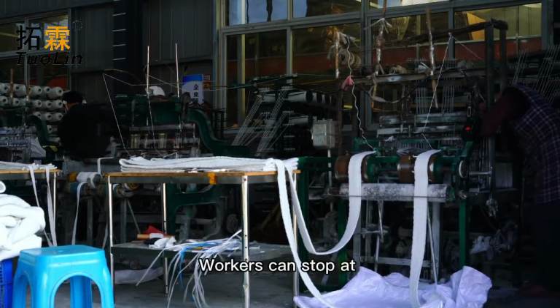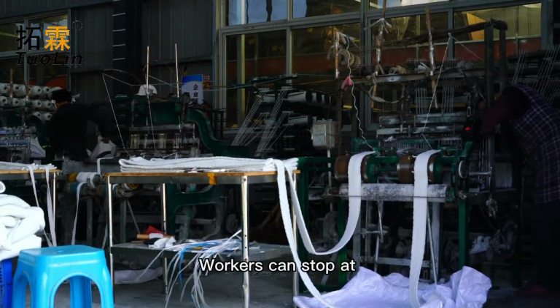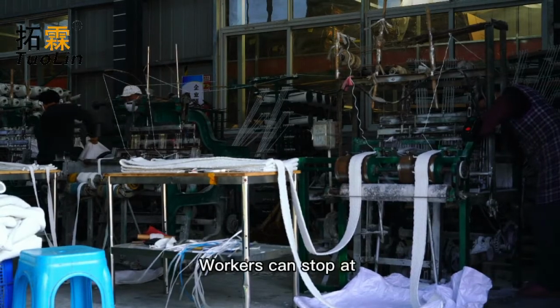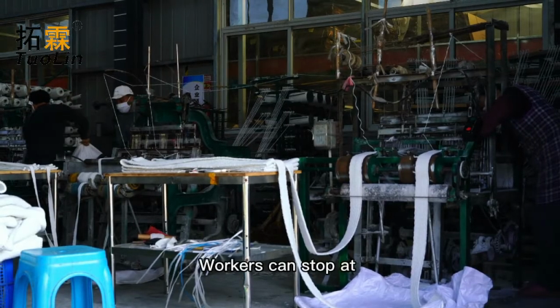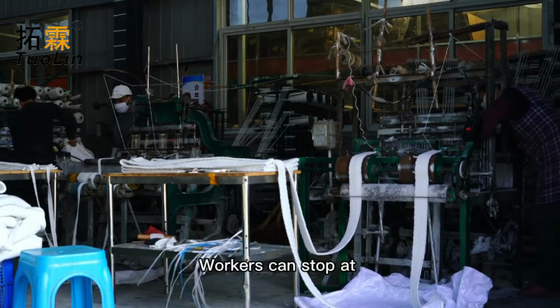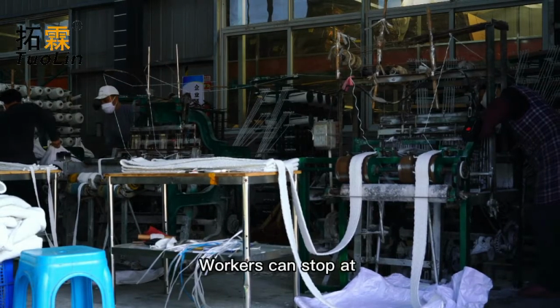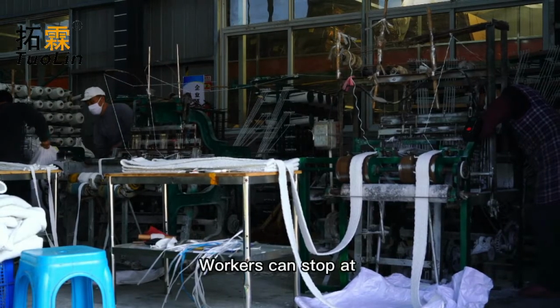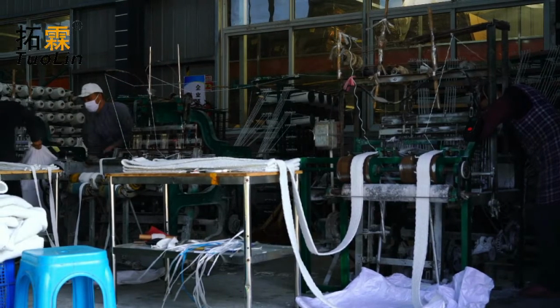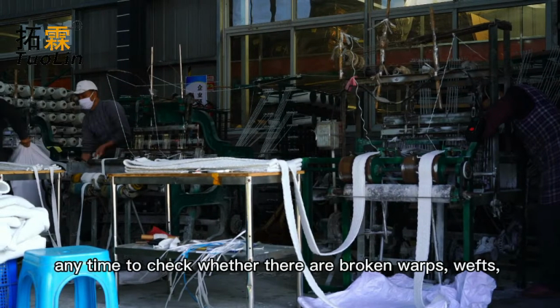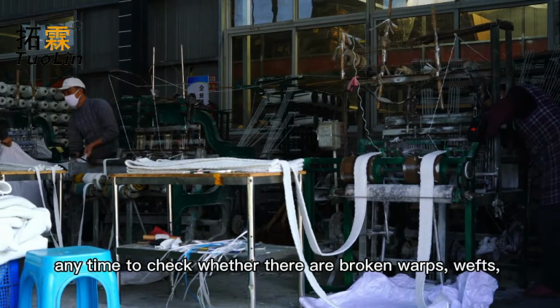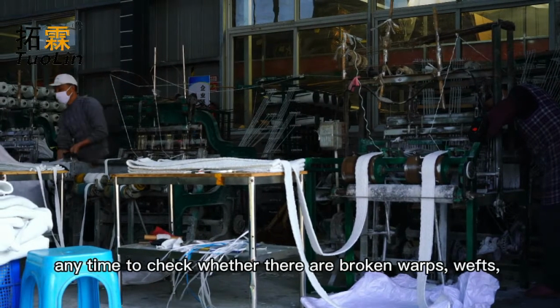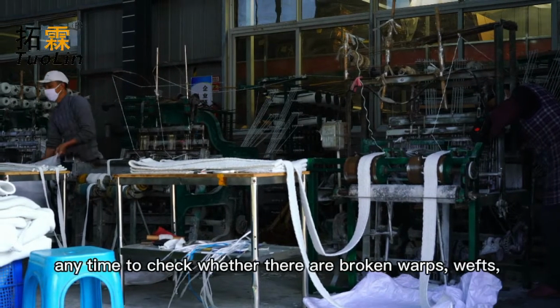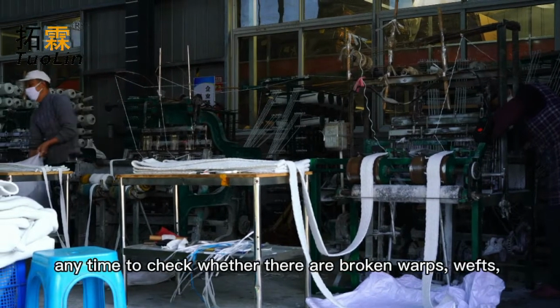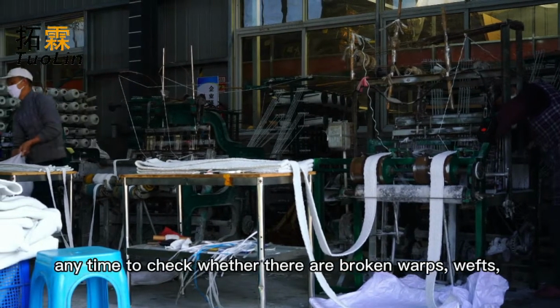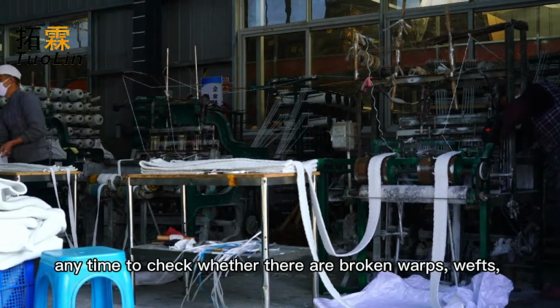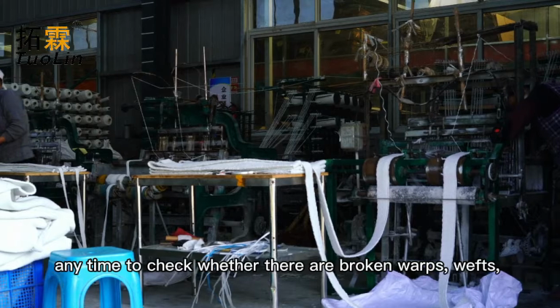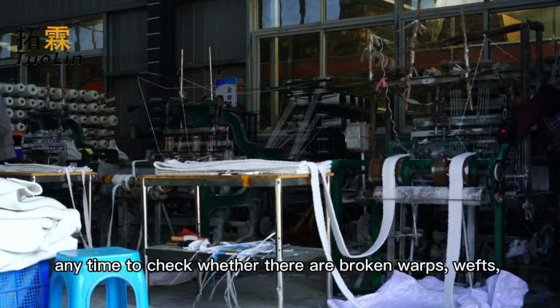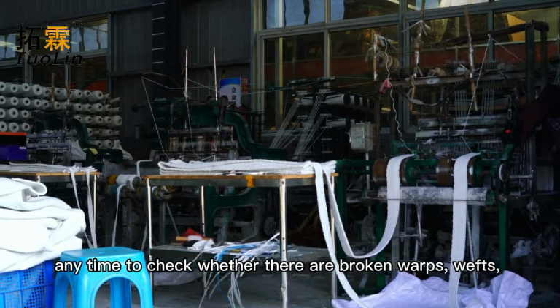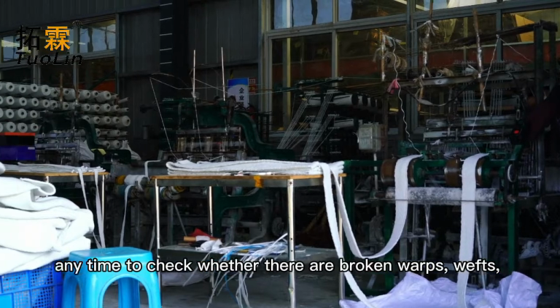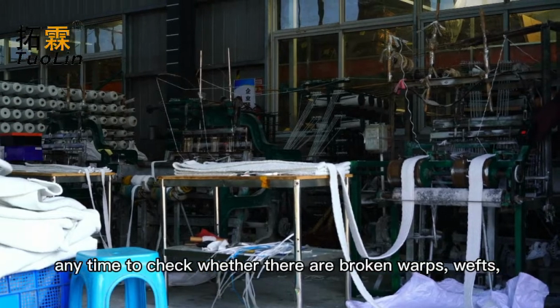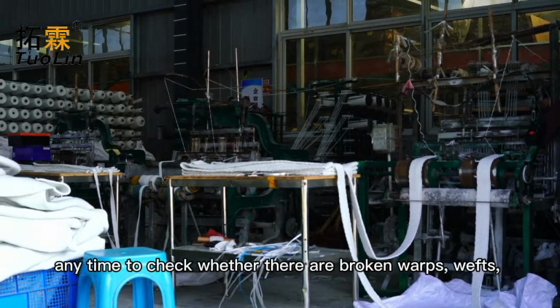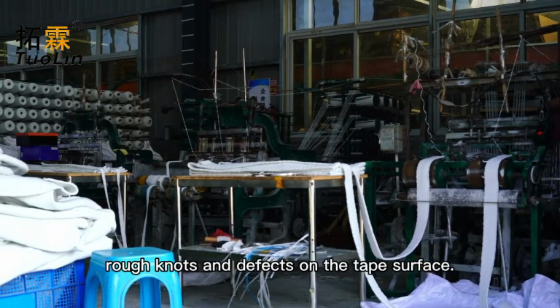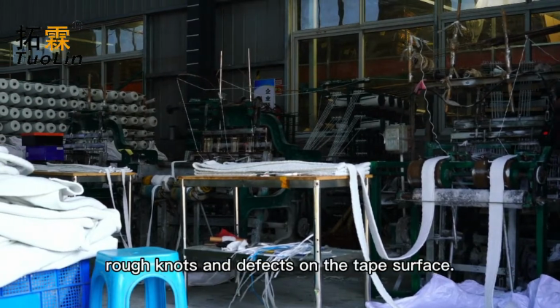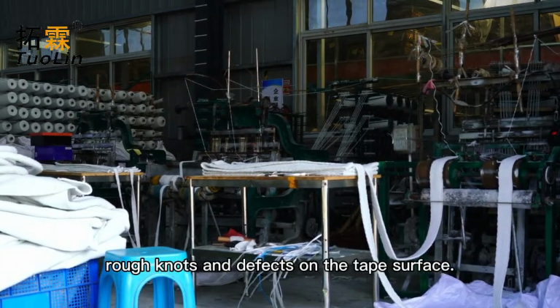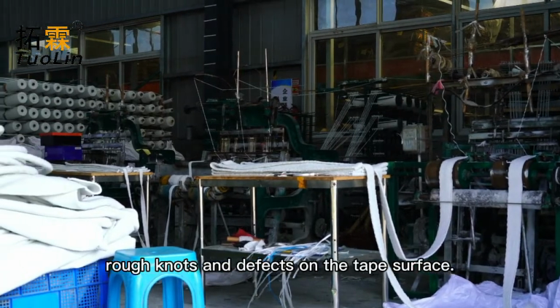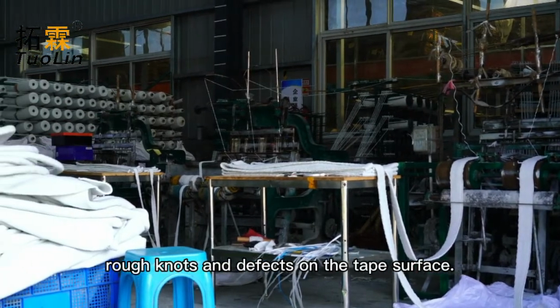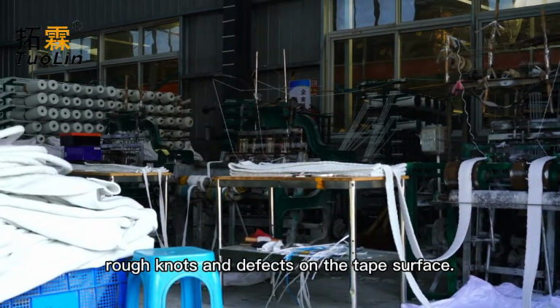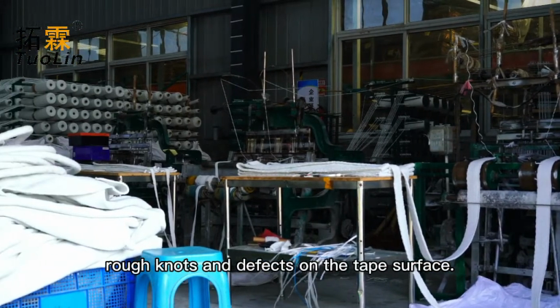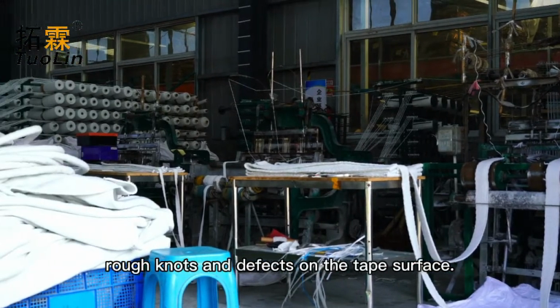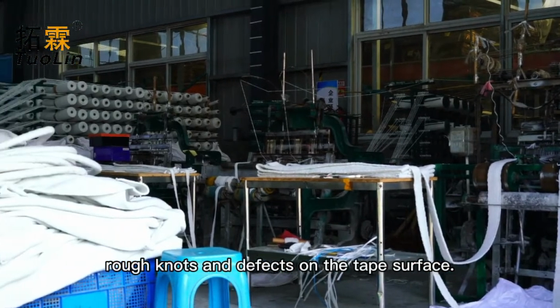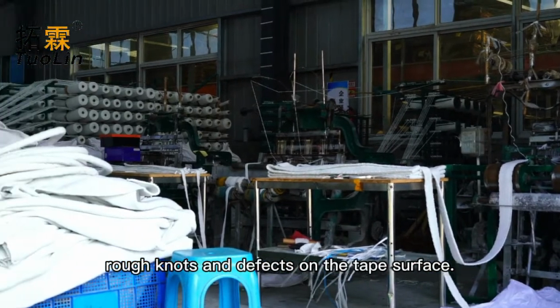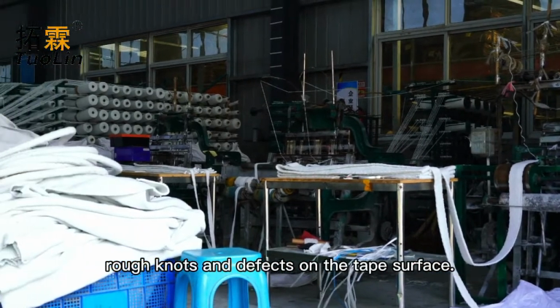Workers can stop at any time to check whether there are broken warps, wefts, rough knots, and defects on the tape surface.